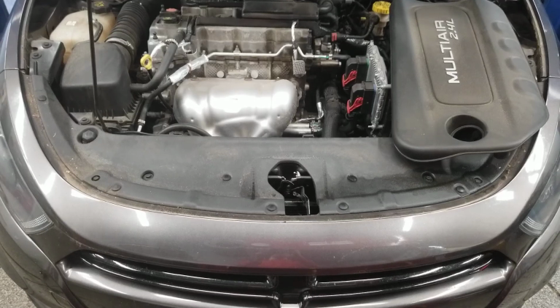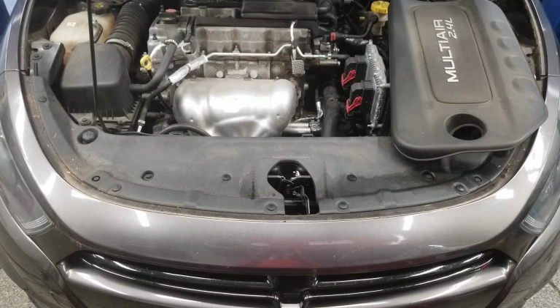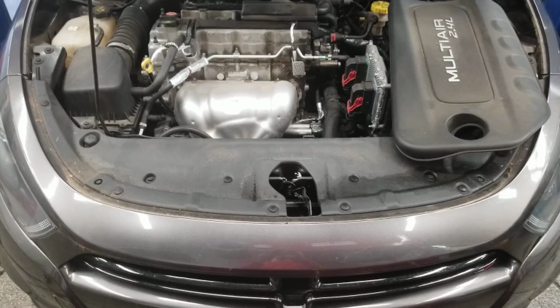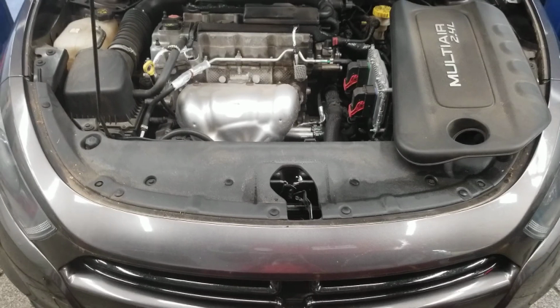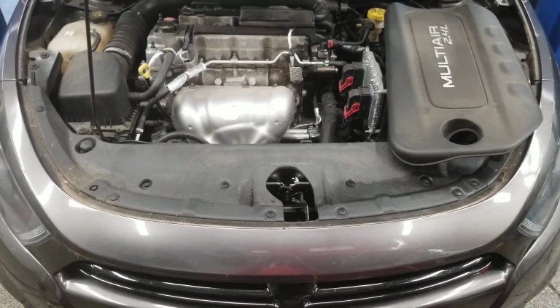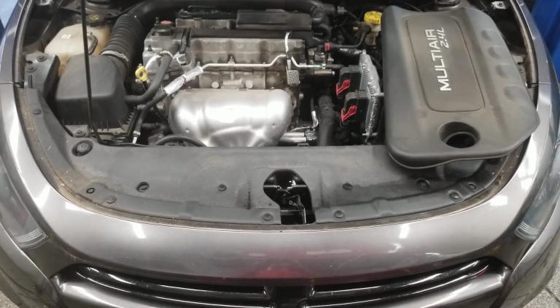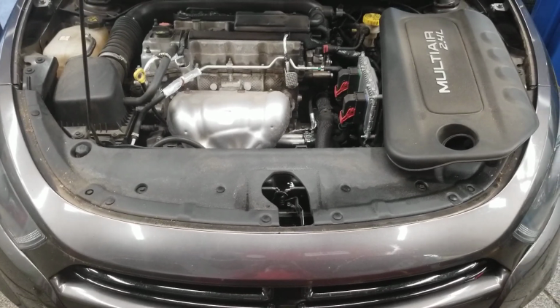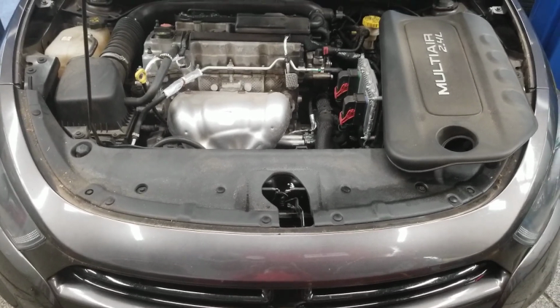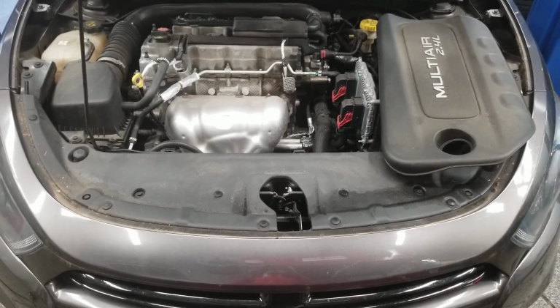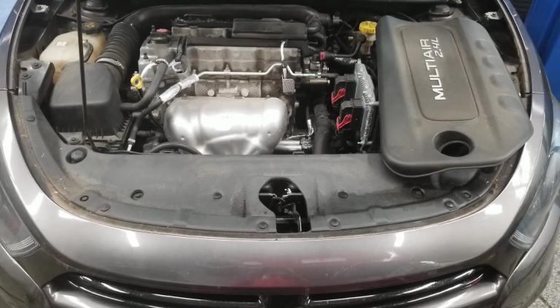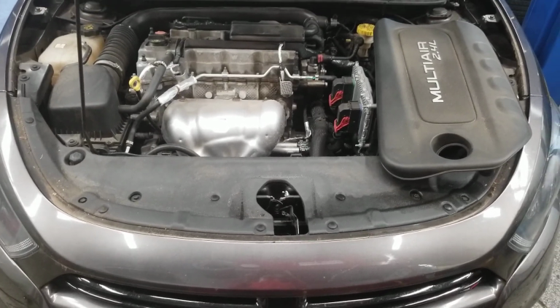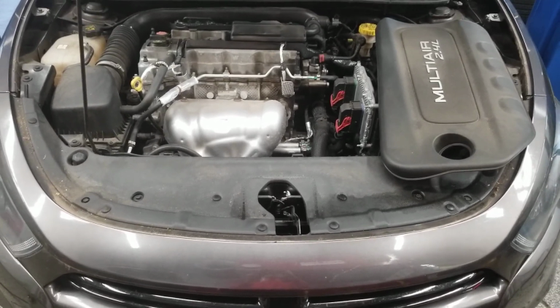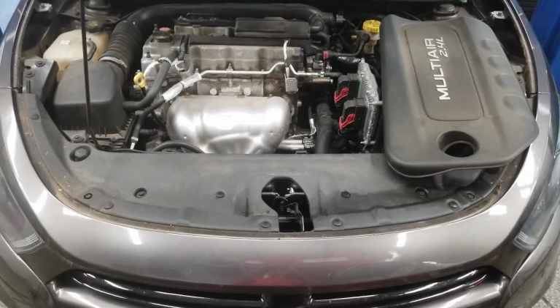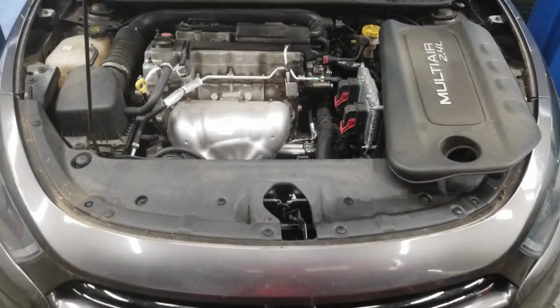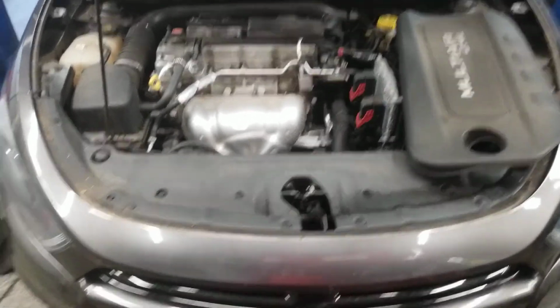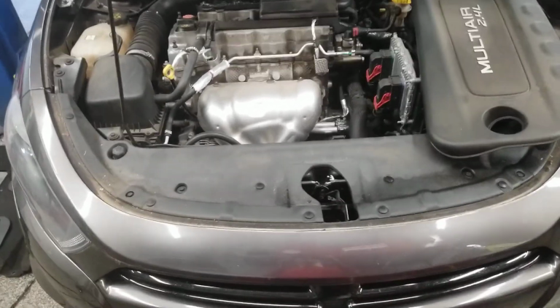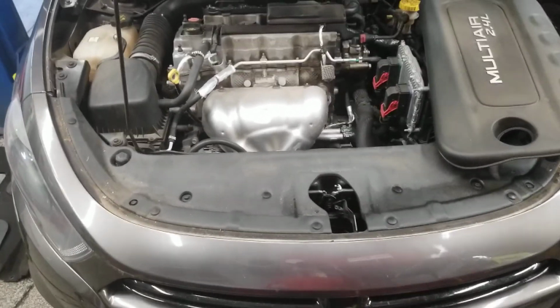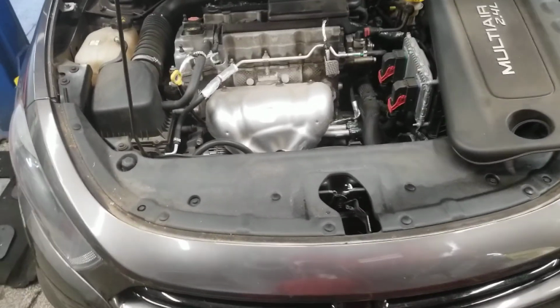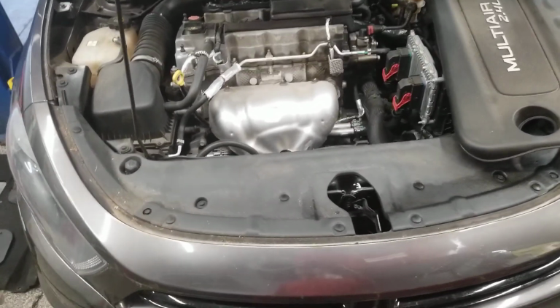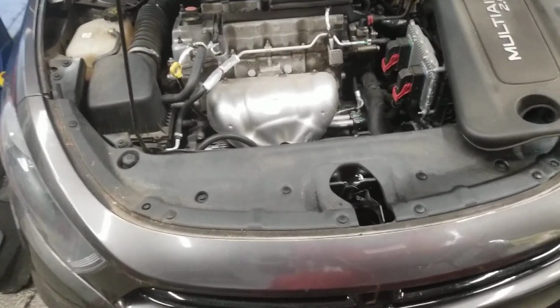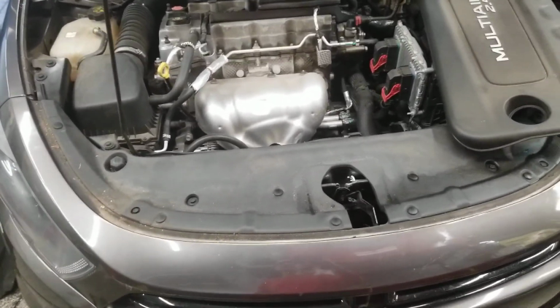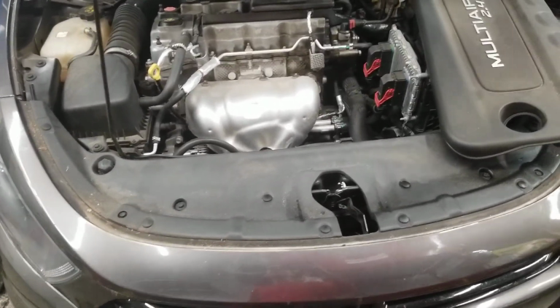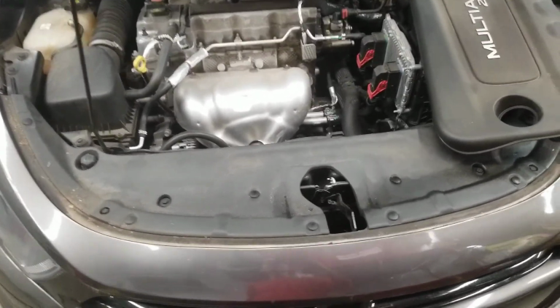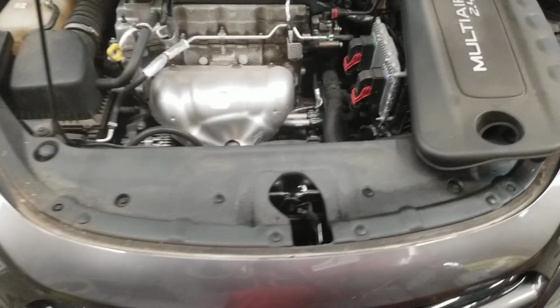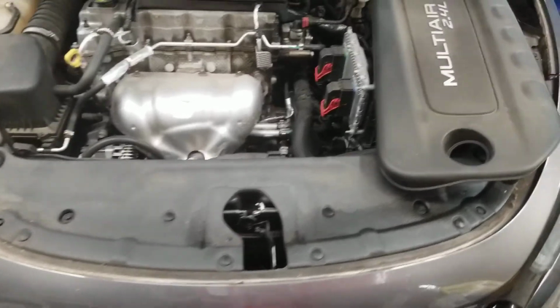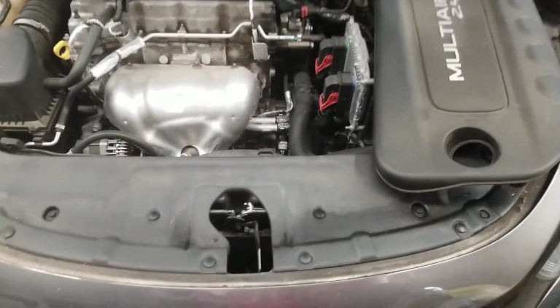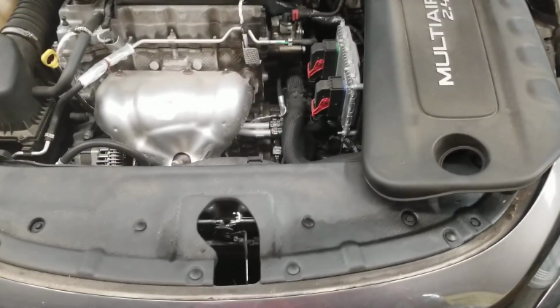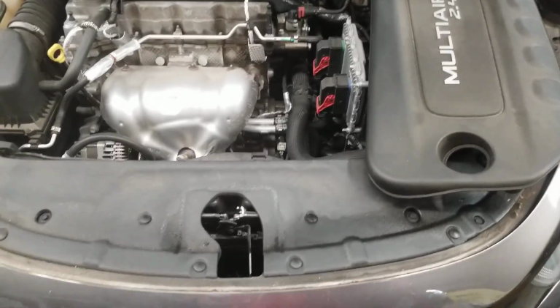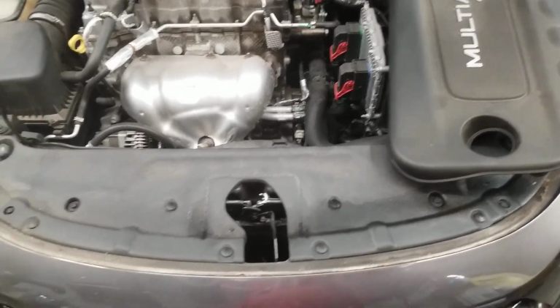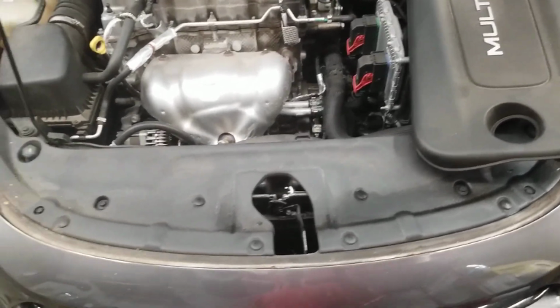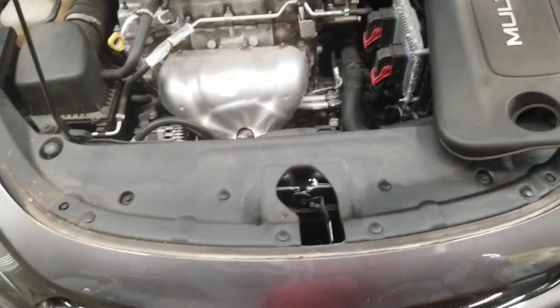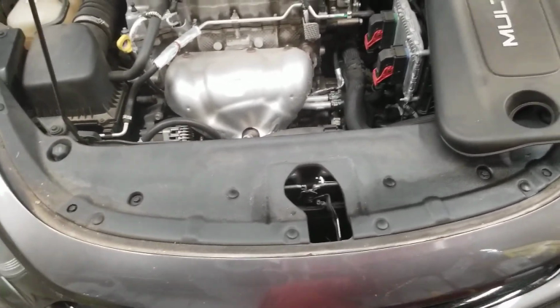Hello everyone, welcome to Gage Car Reviews and today I'm reviewing this 2015 Dodge Dart SXT.